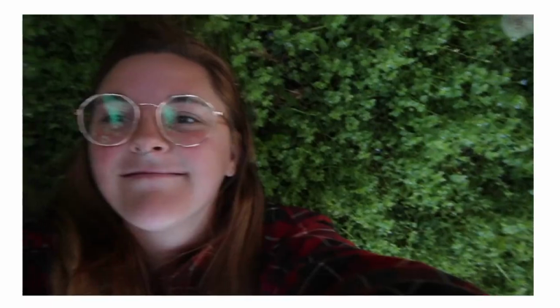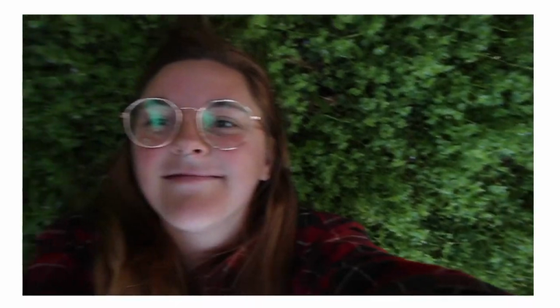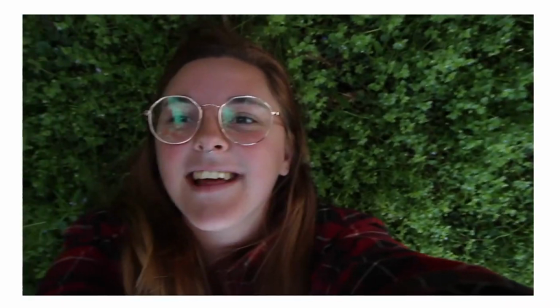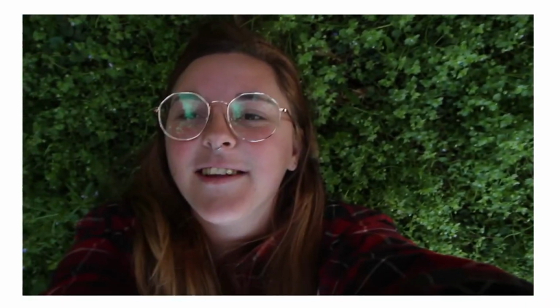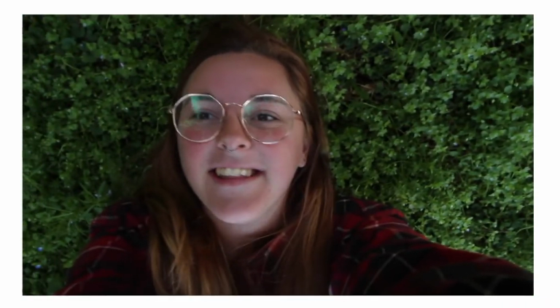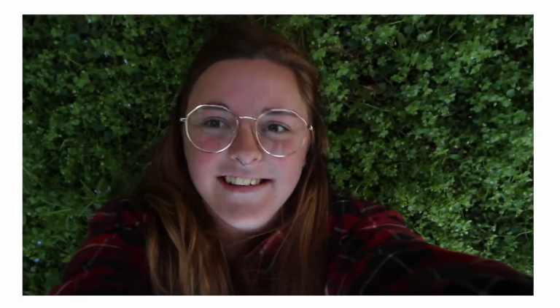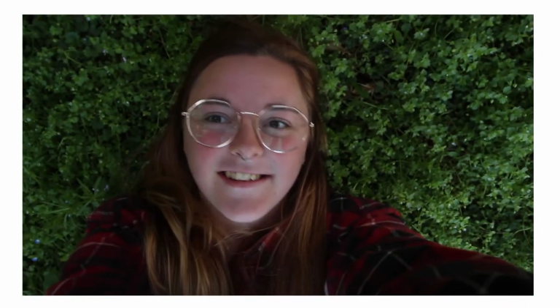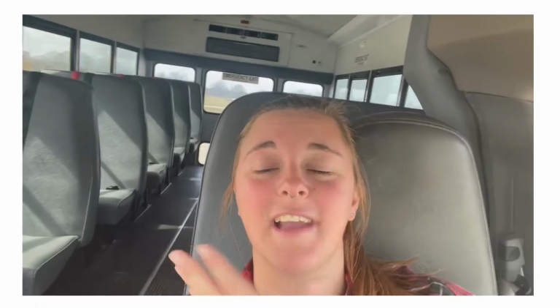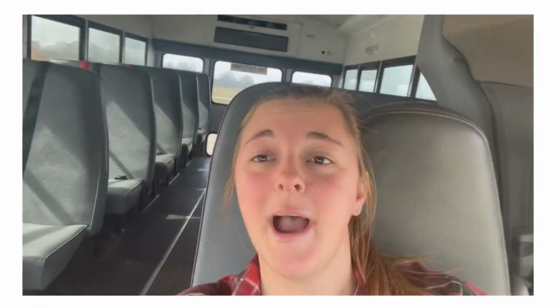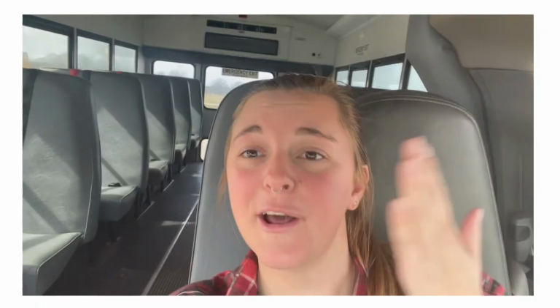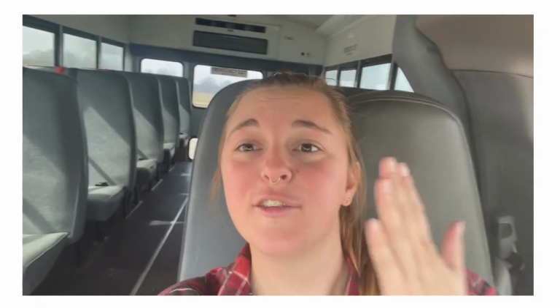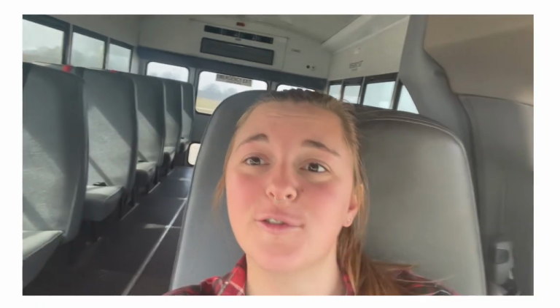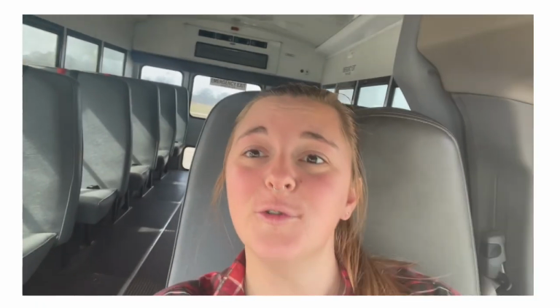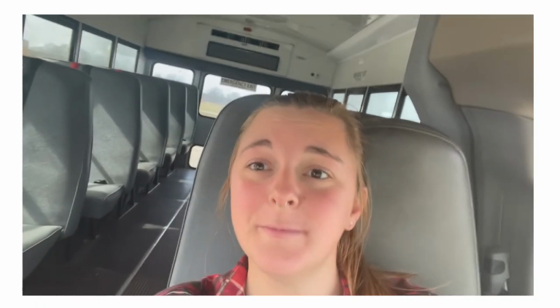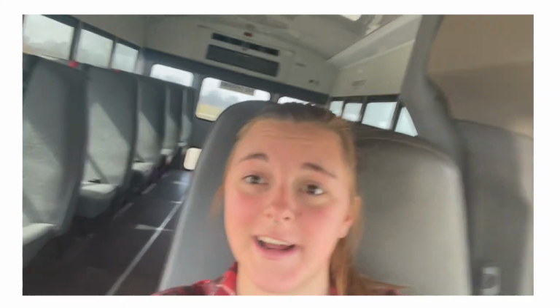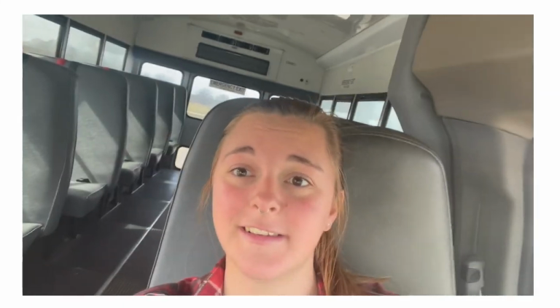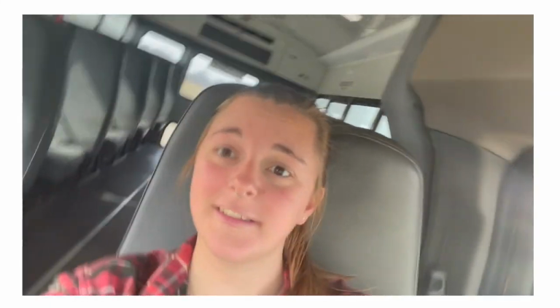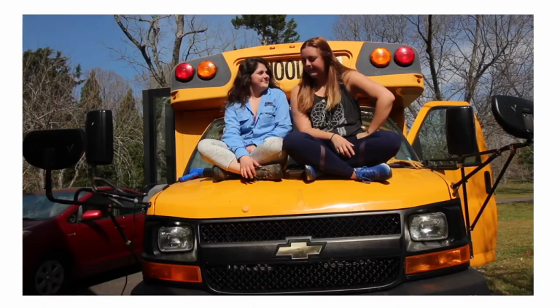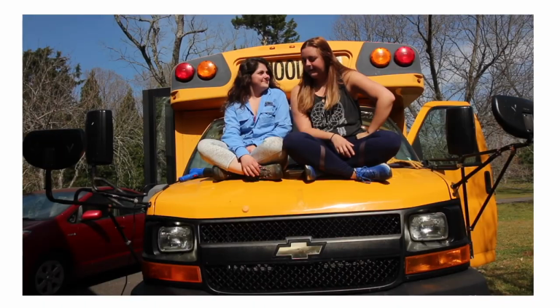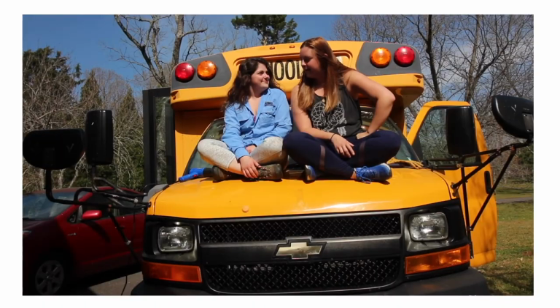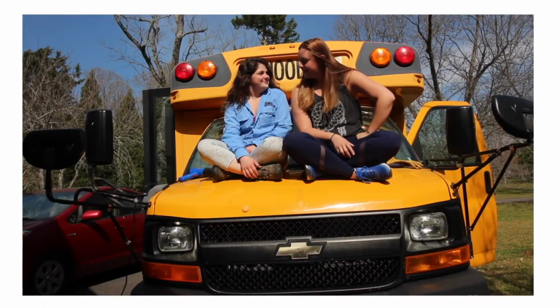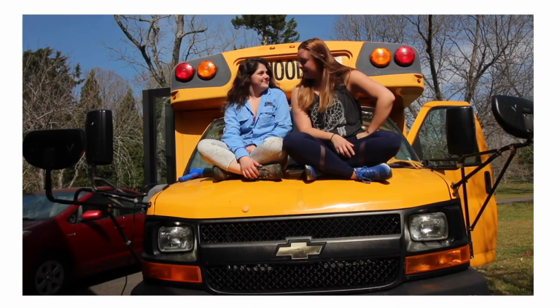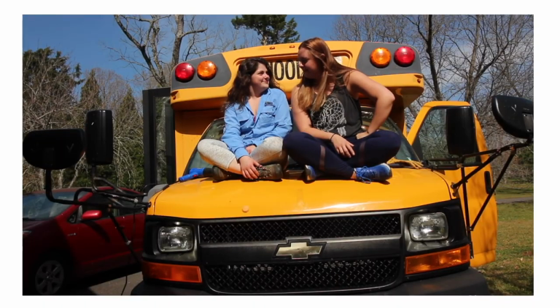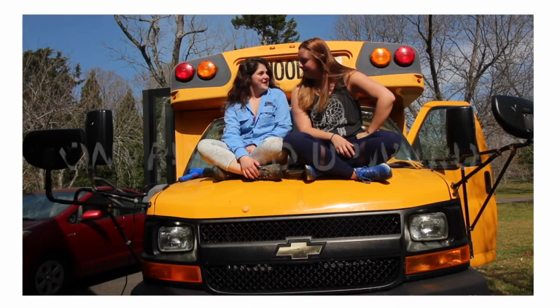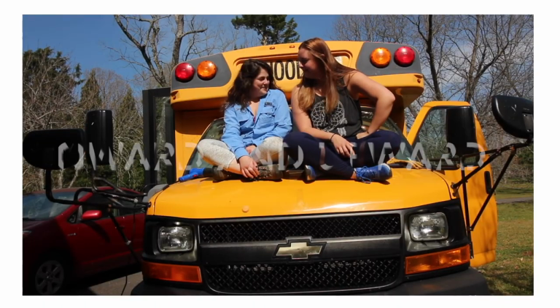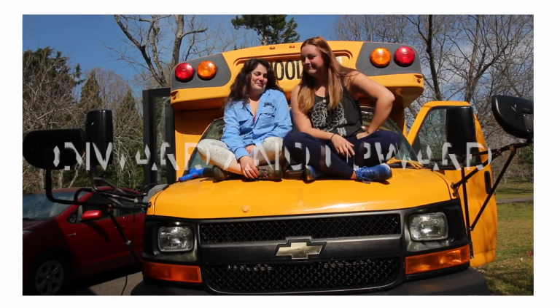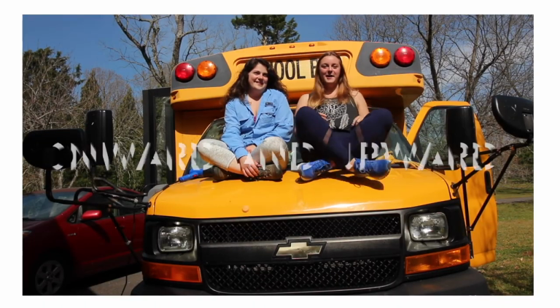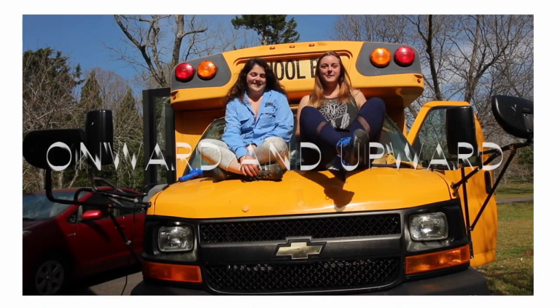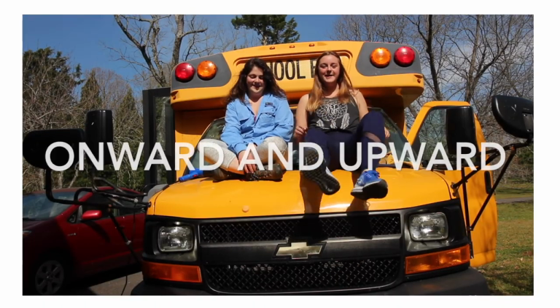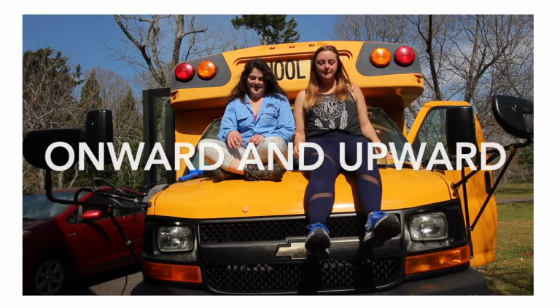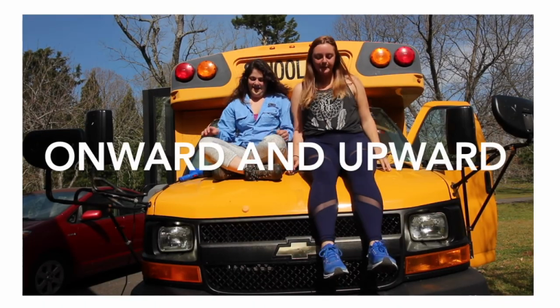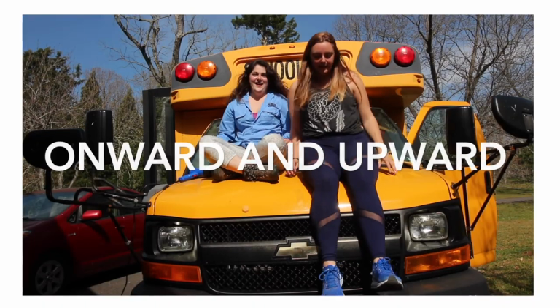Look at this — I bought a school bus! Ready to get started? Onward and upward, baby!